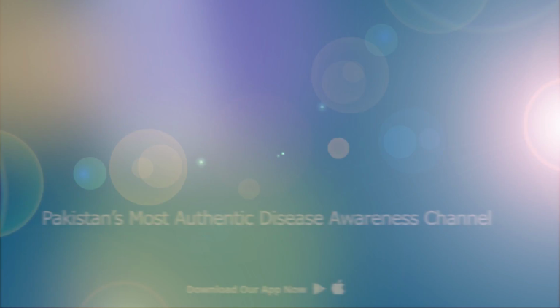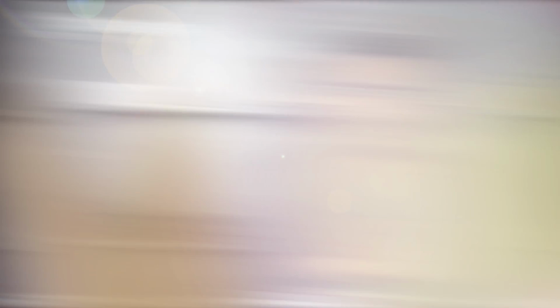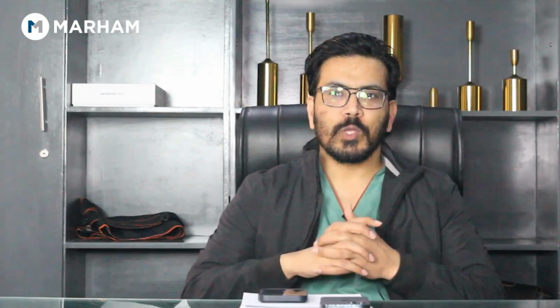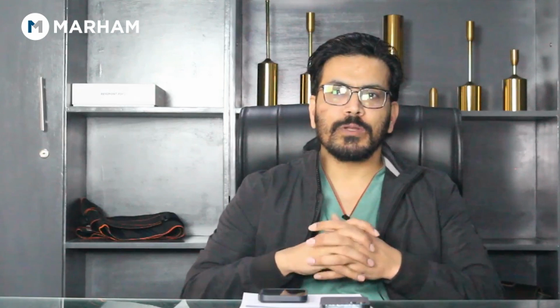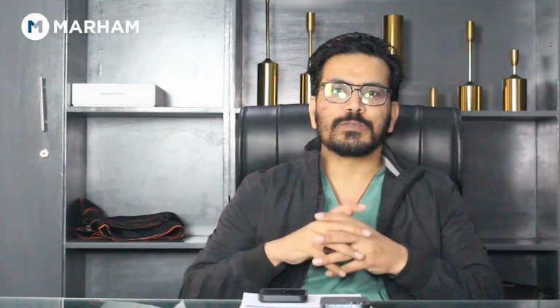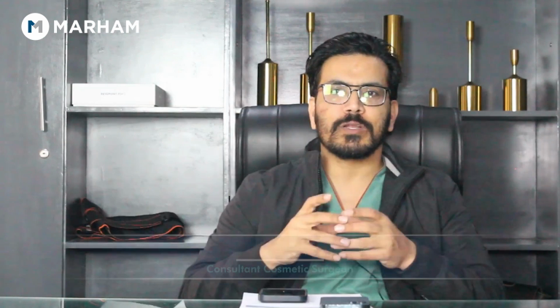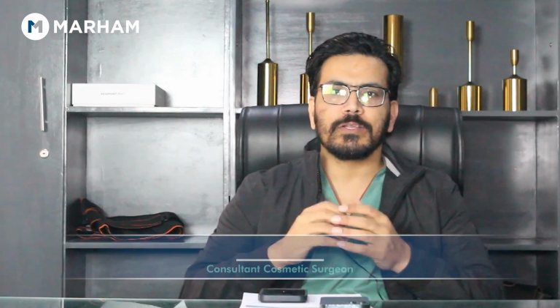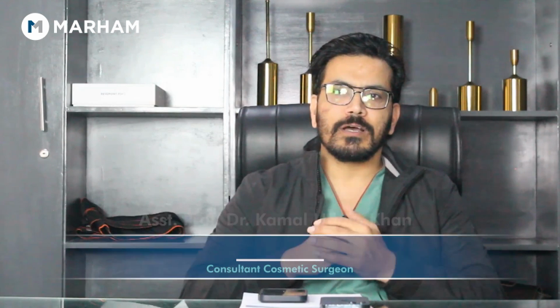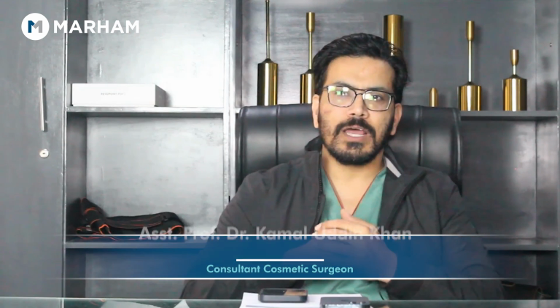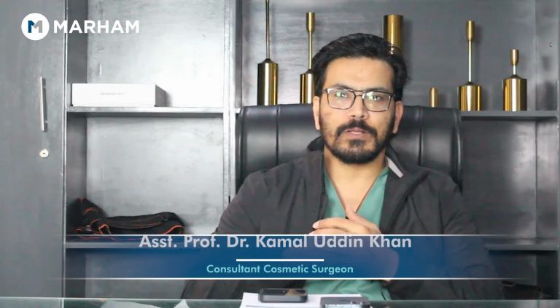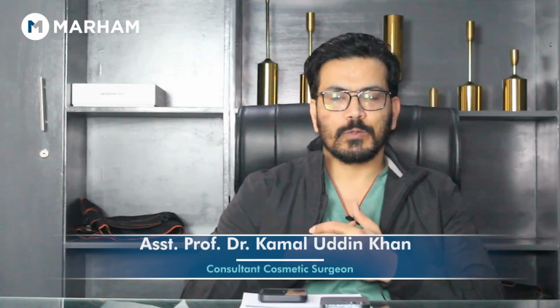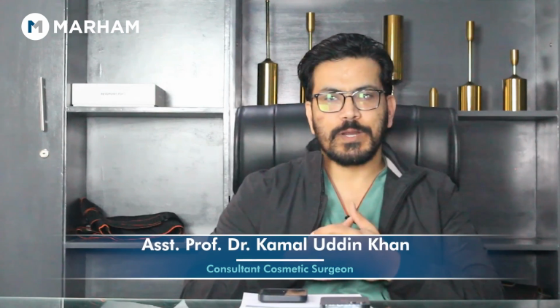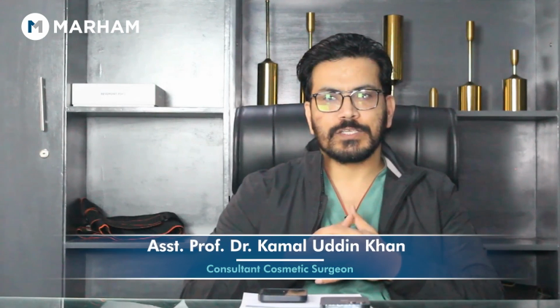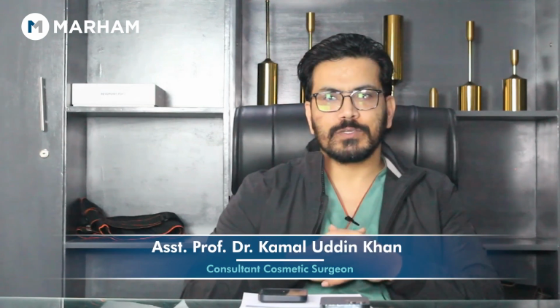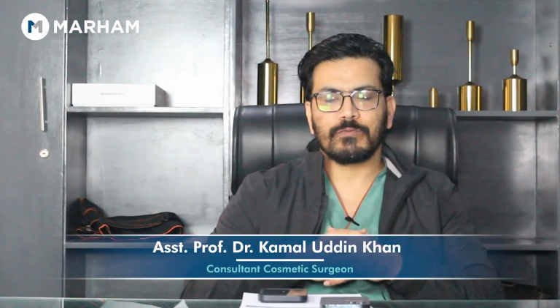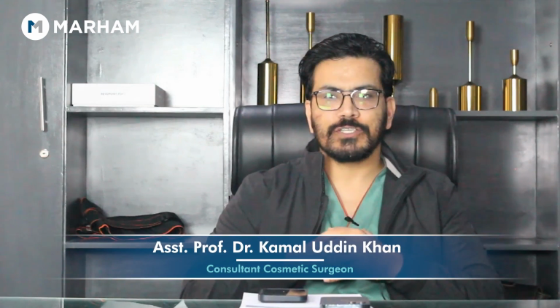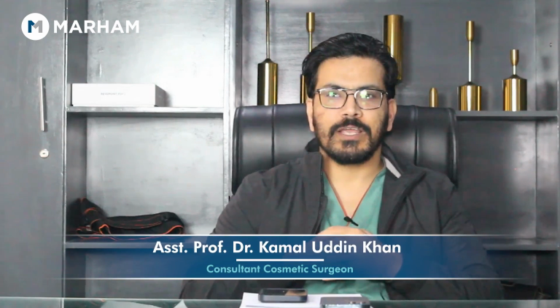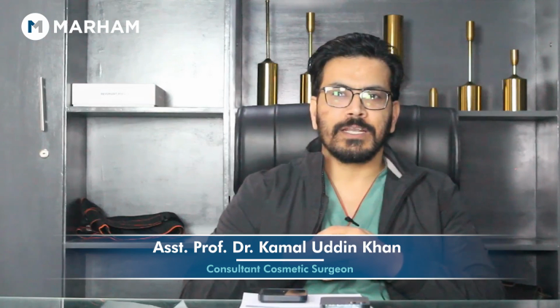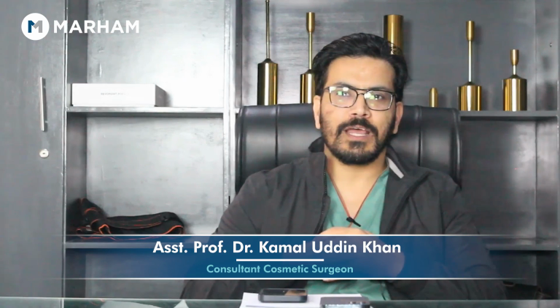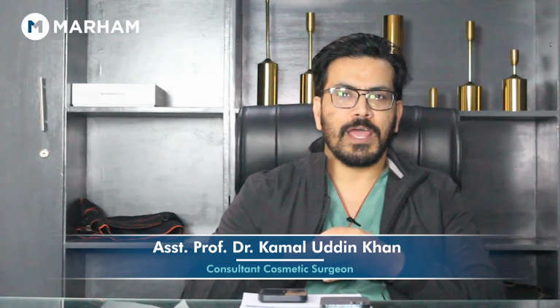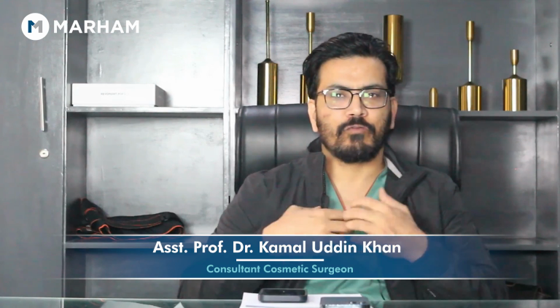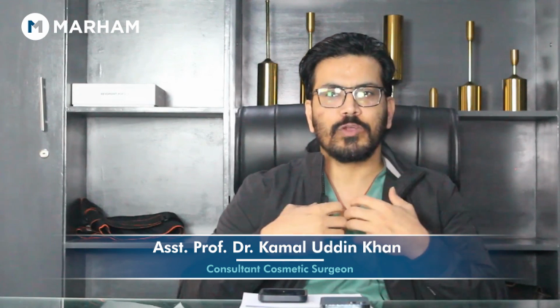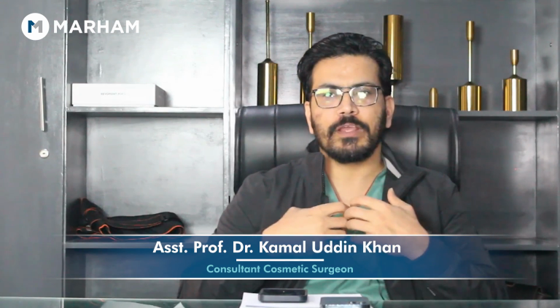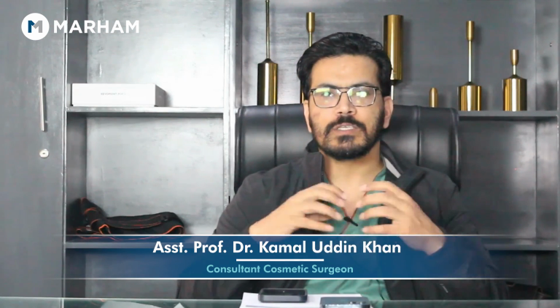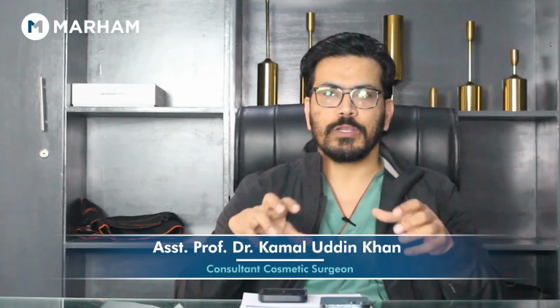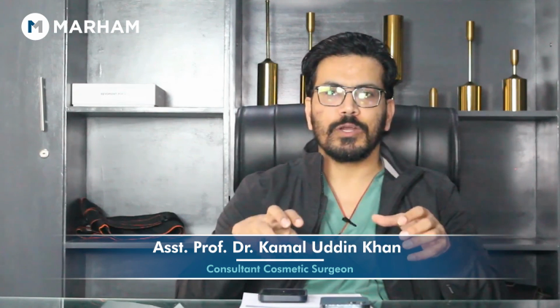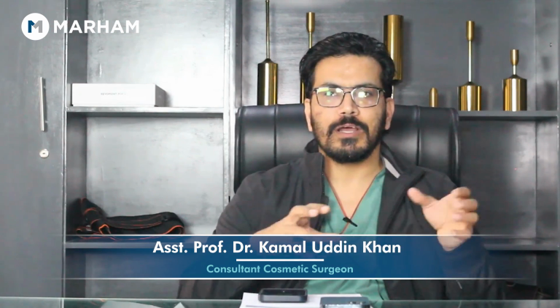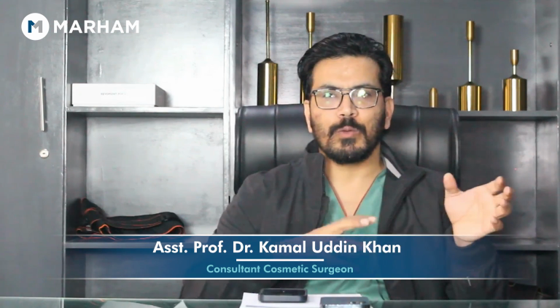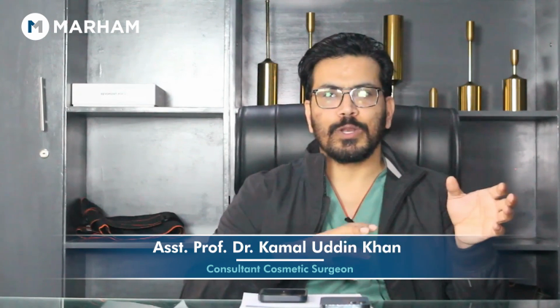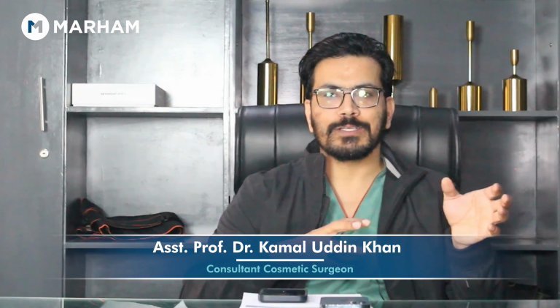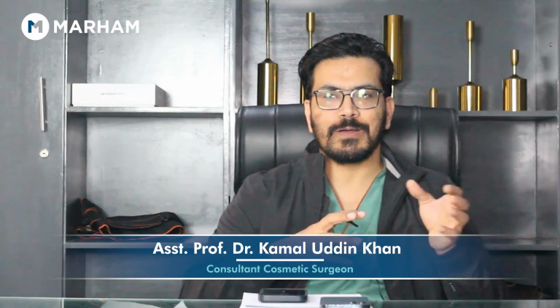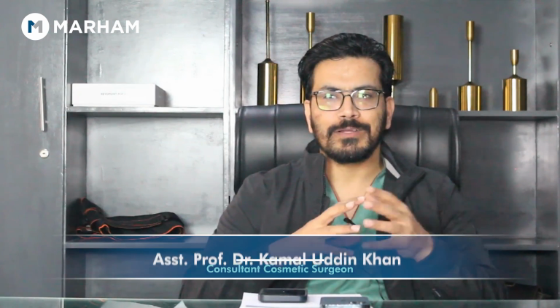Hello everyone, this is Dr. Maldin Khan. I am a cosmetic surgeon by profession and I have two clinics — one in Kohrita and one in Islamabad.